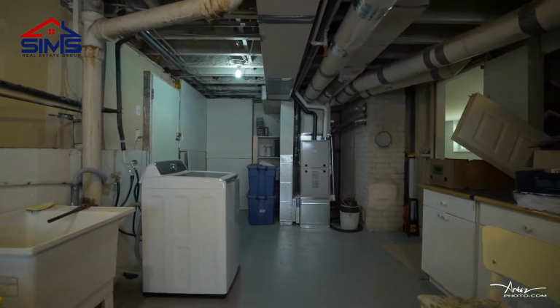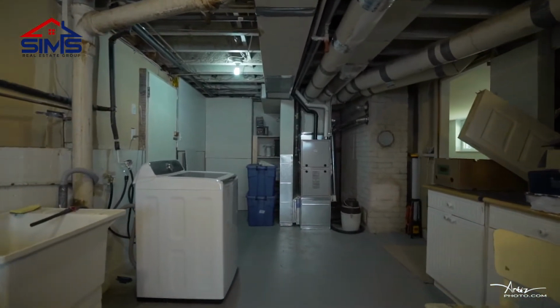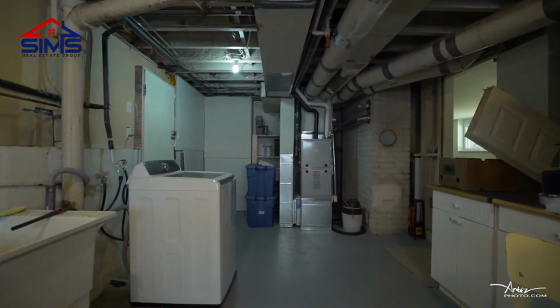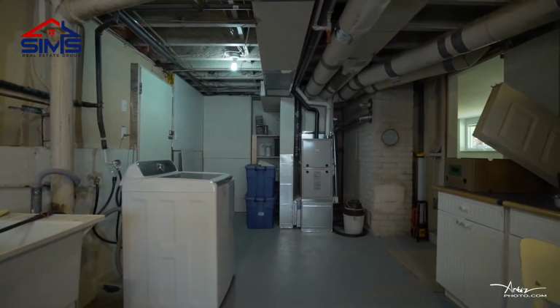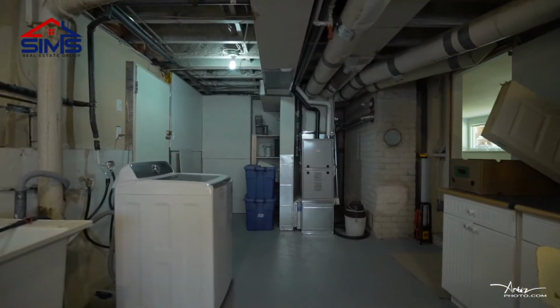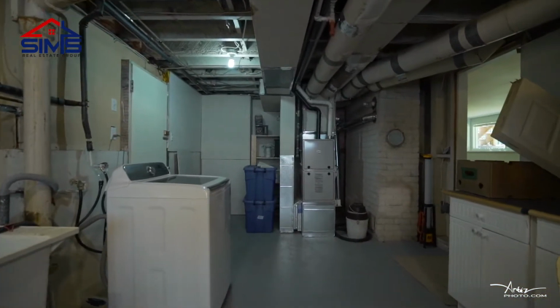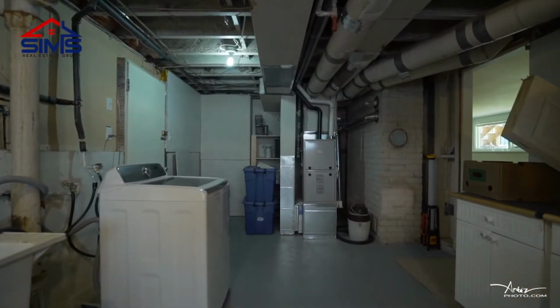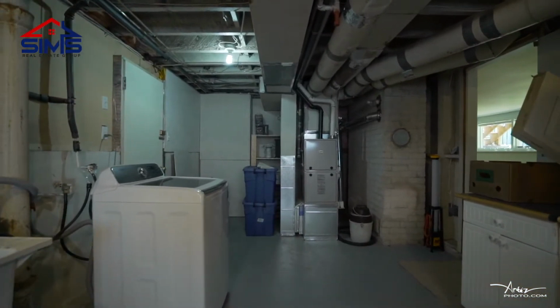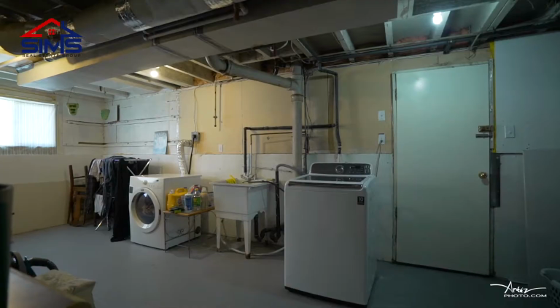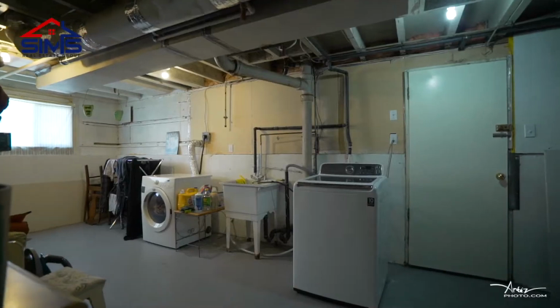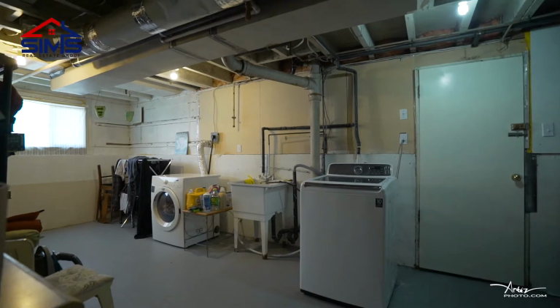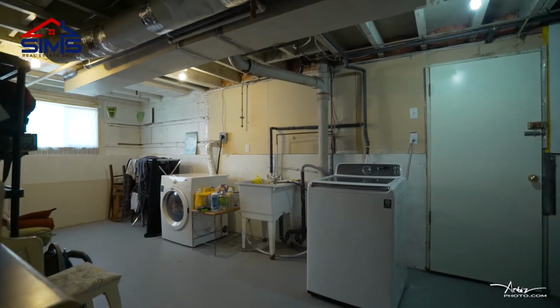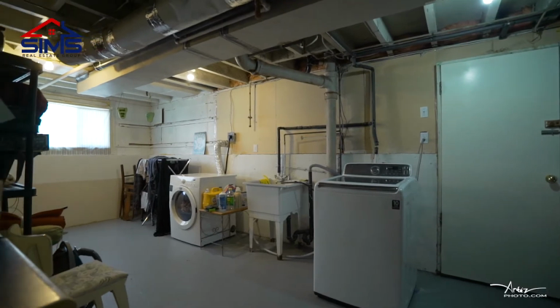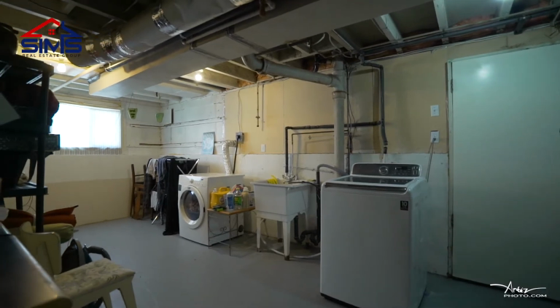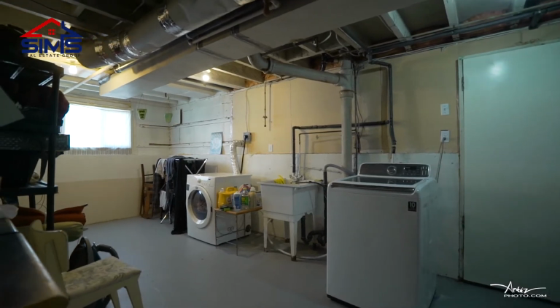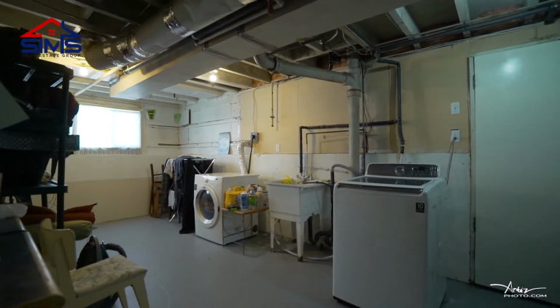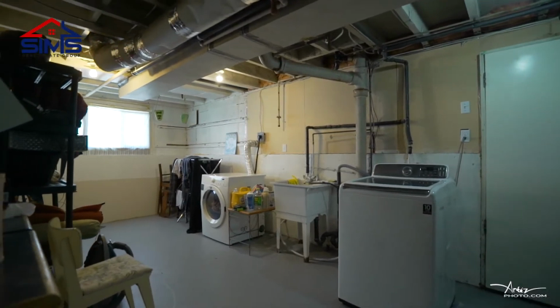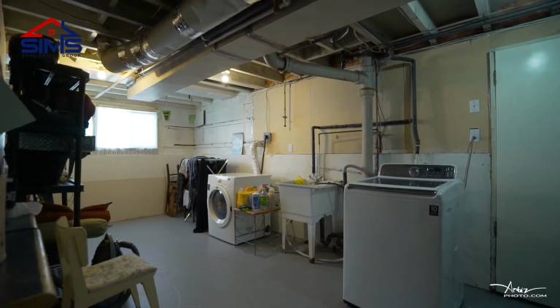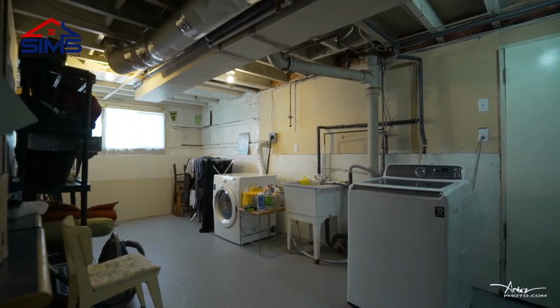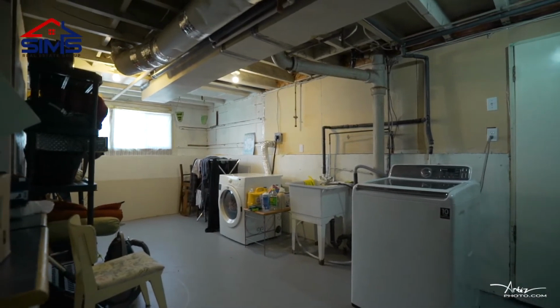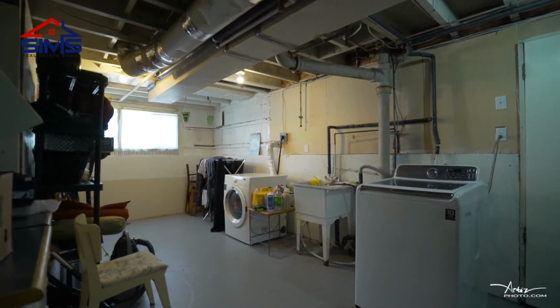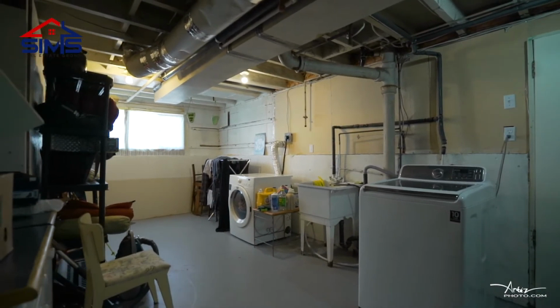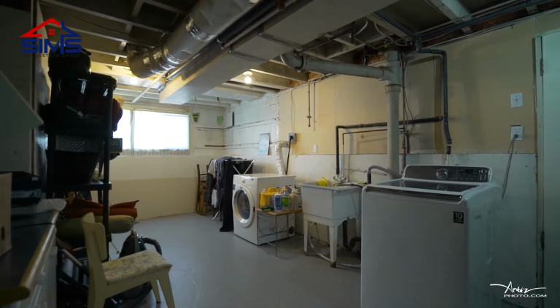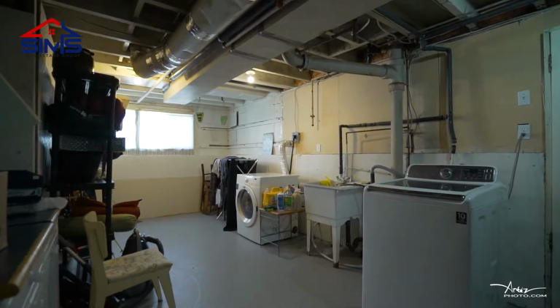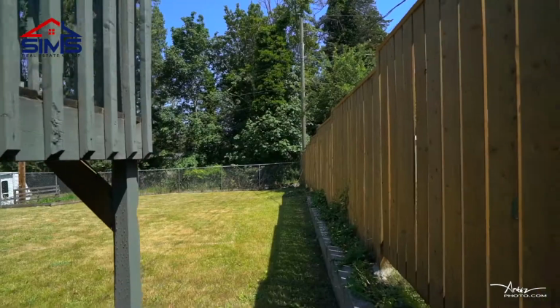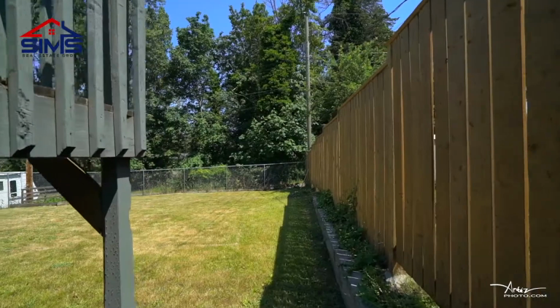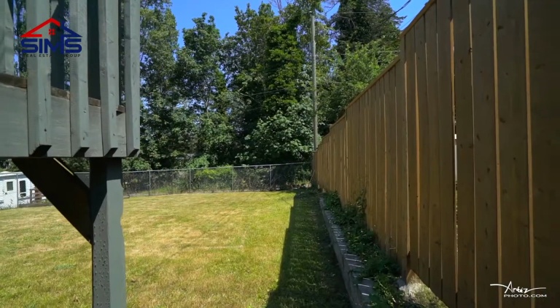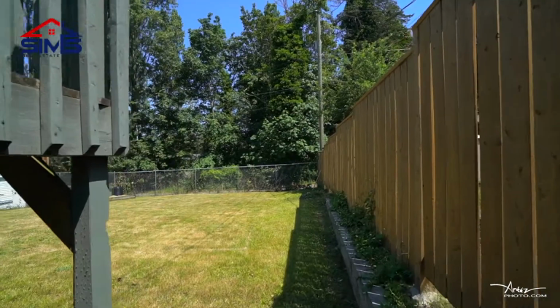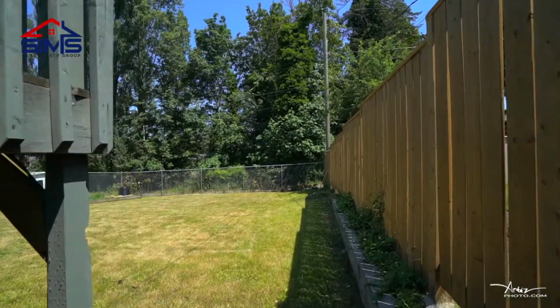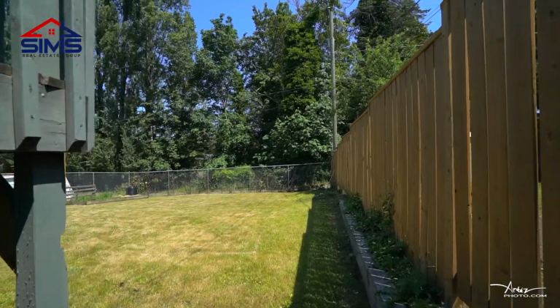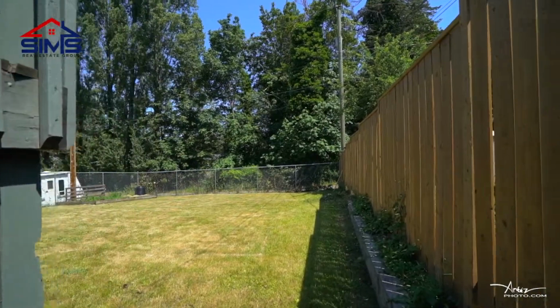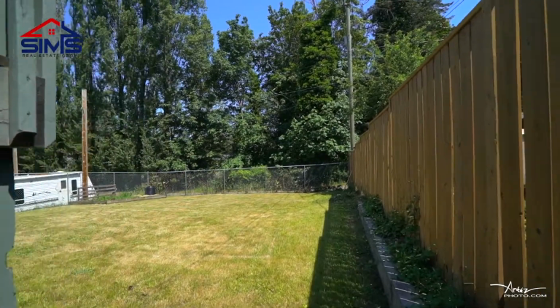This home also has a very high energy efficient natural gas furnace. Now let's take a look at the backyard.